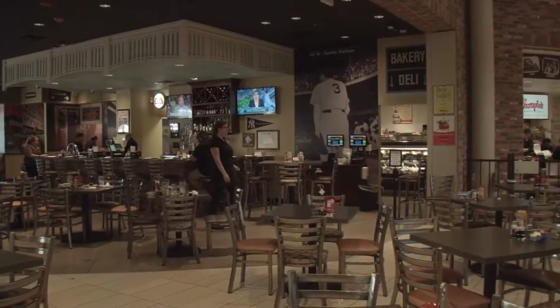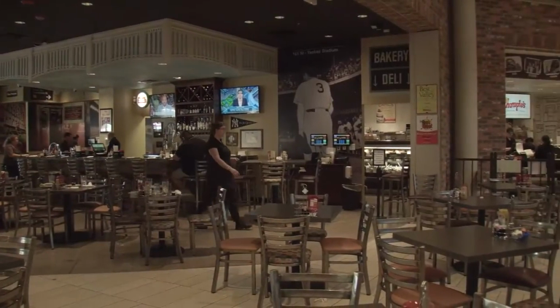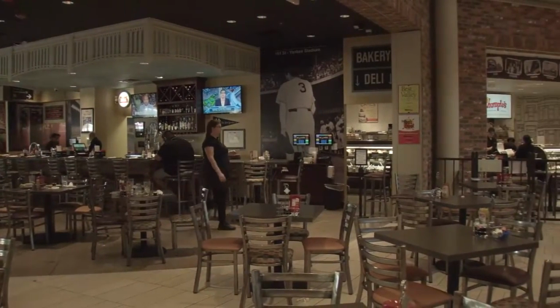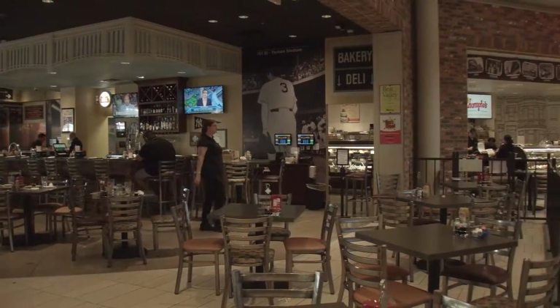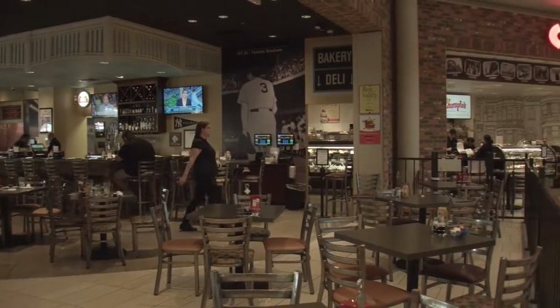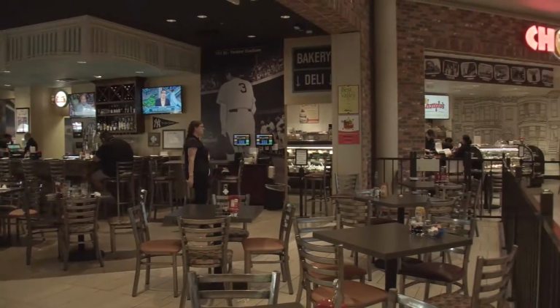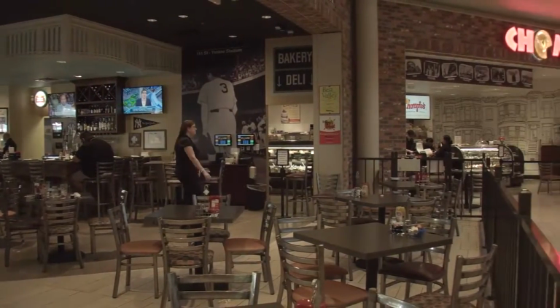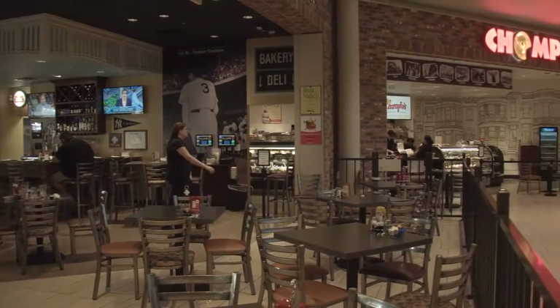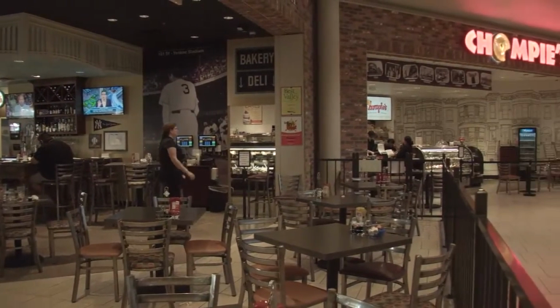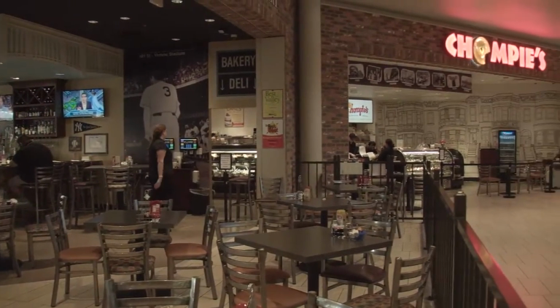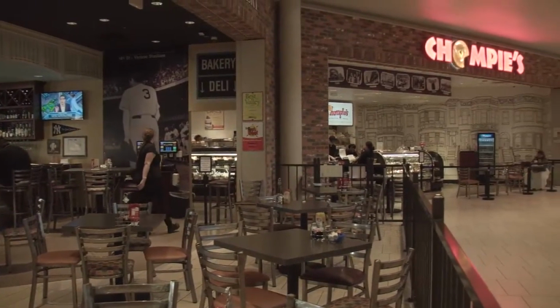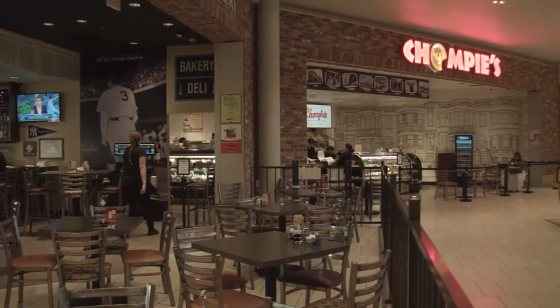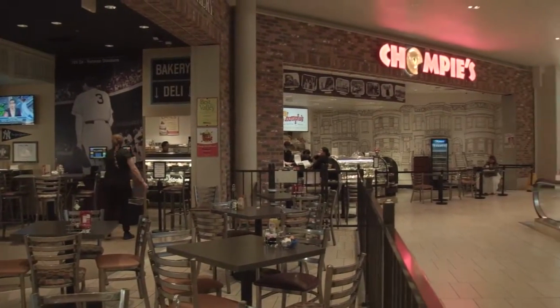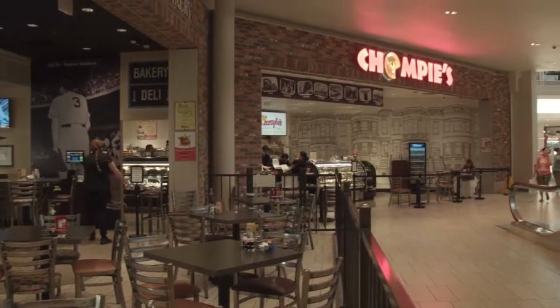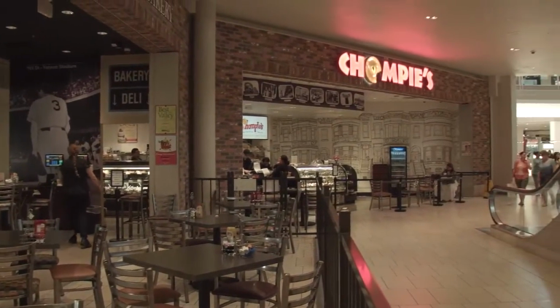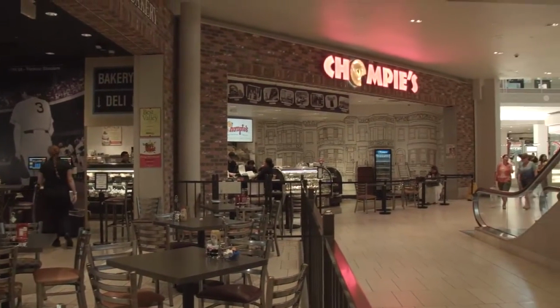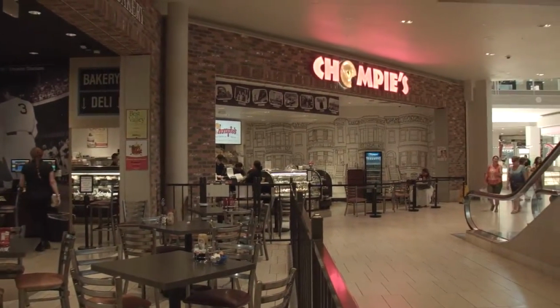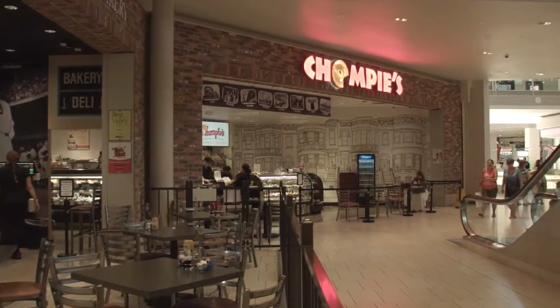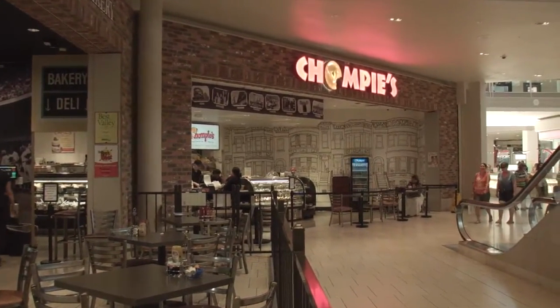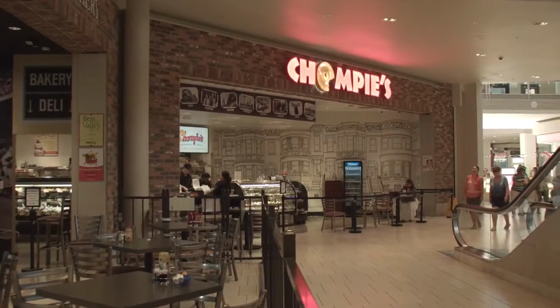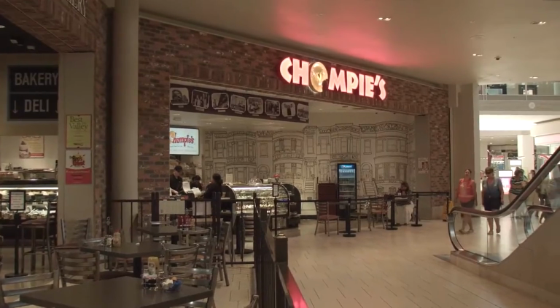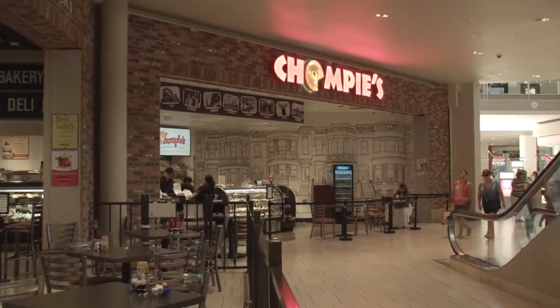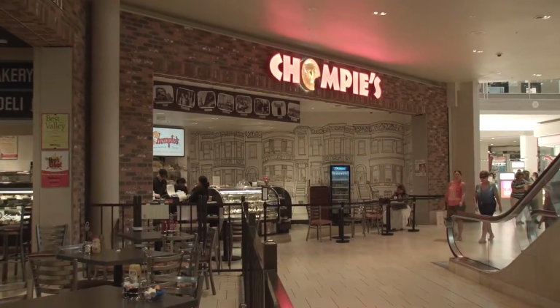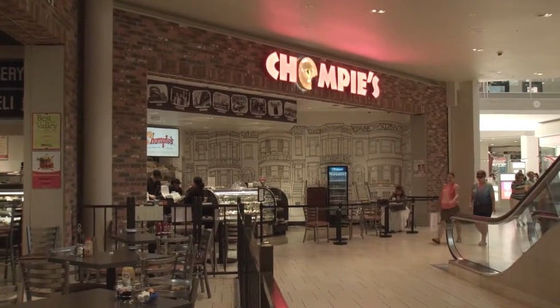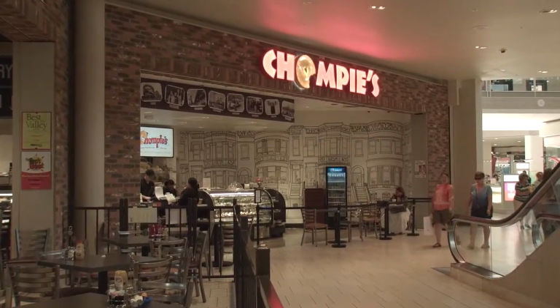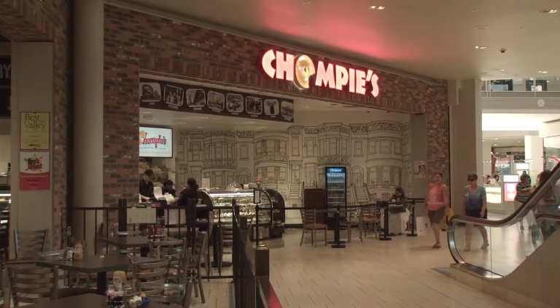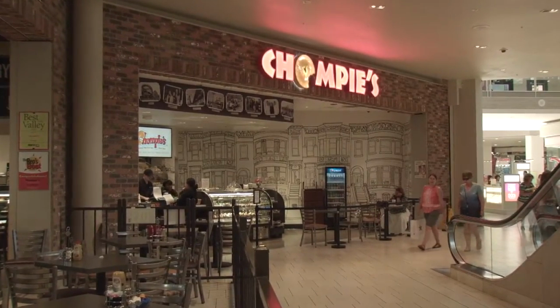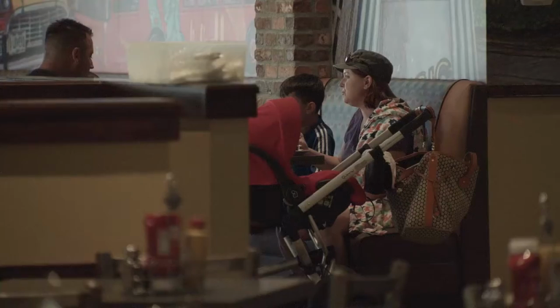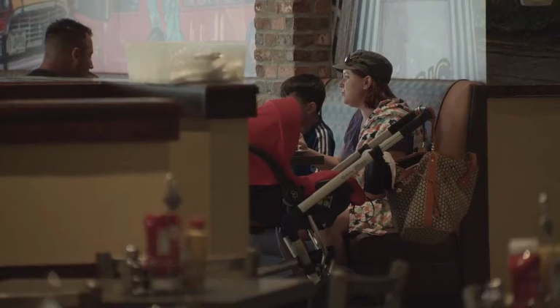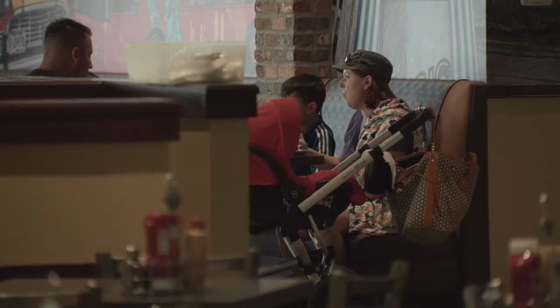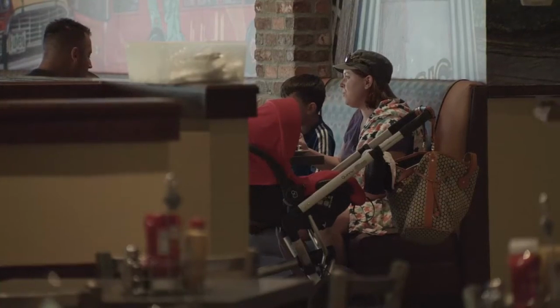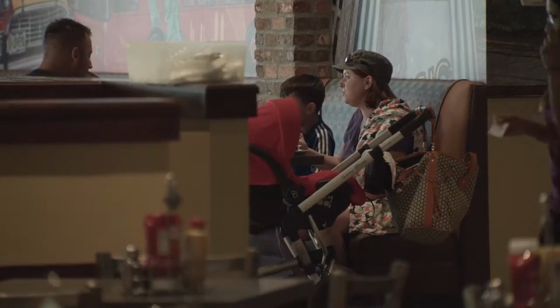We've also added Chompy's down by Macy's. It's their fifth Chompy's location in the Valley, and it's very popular.